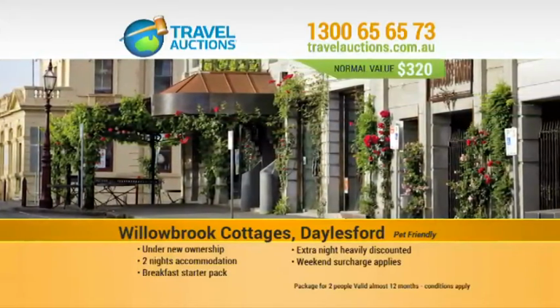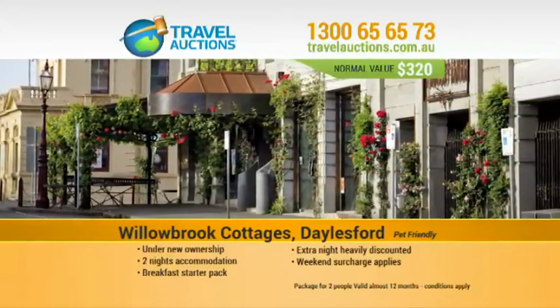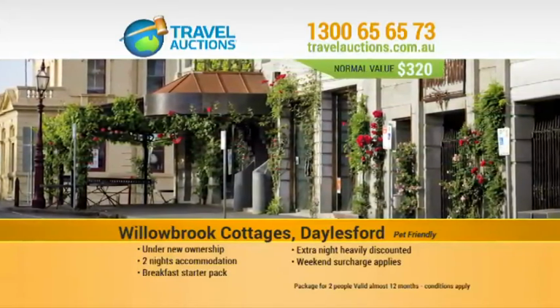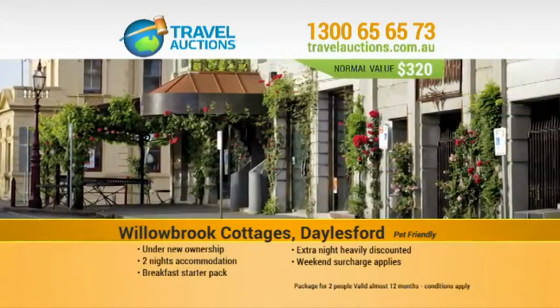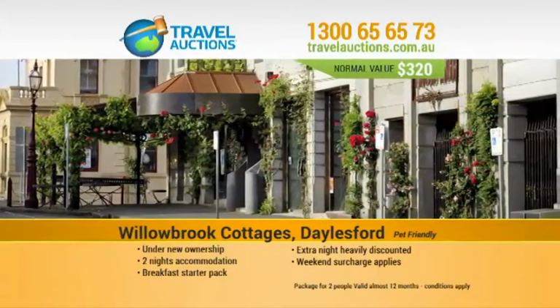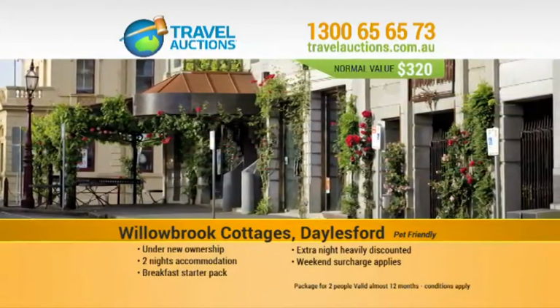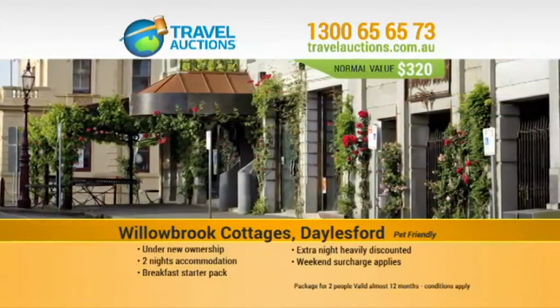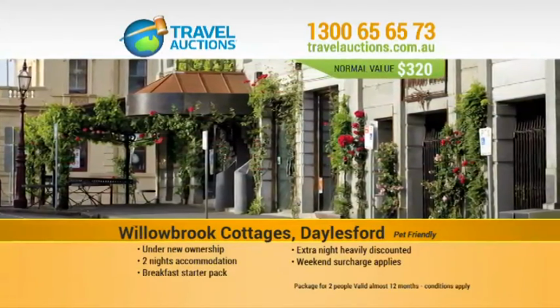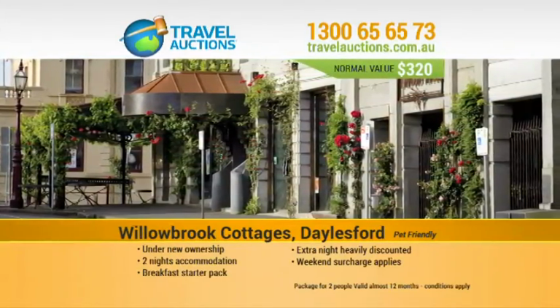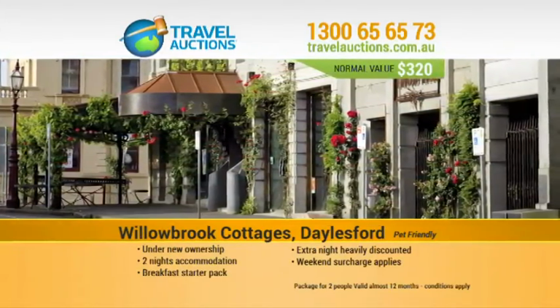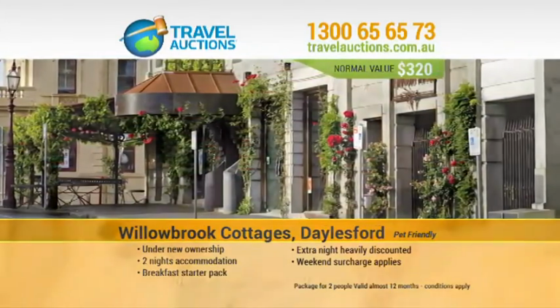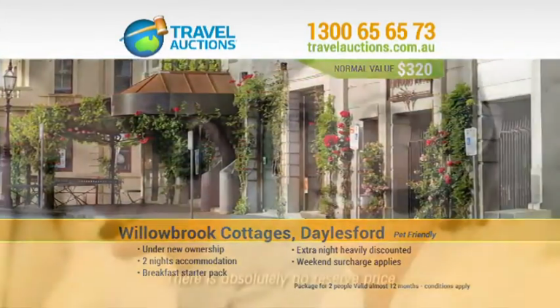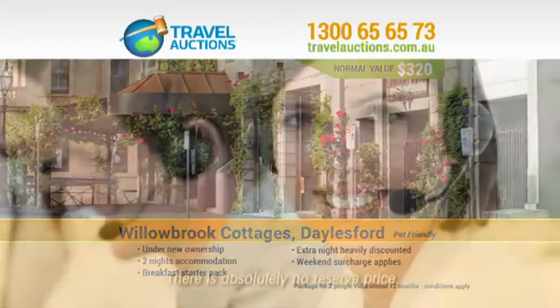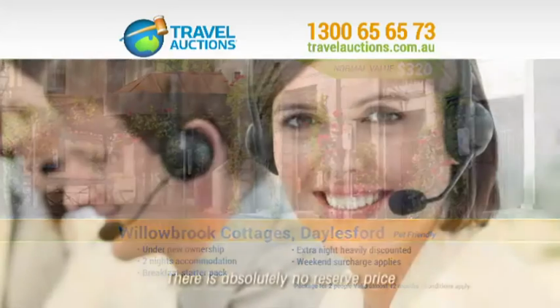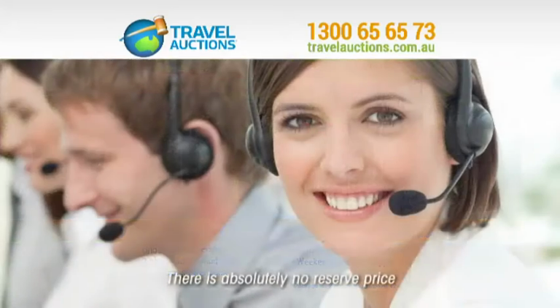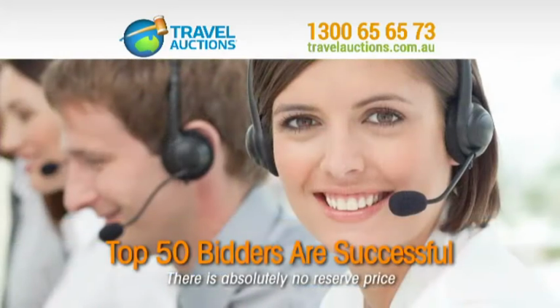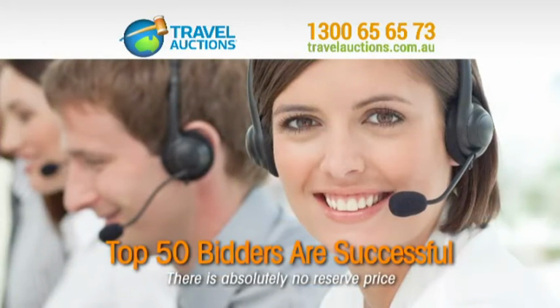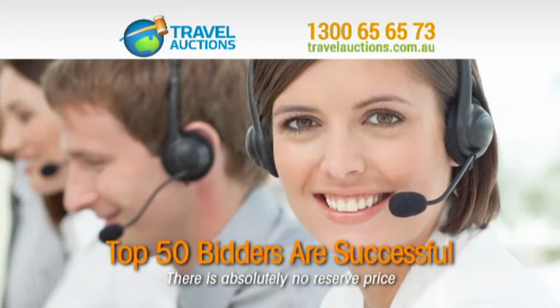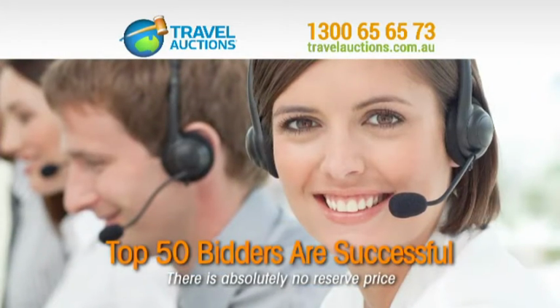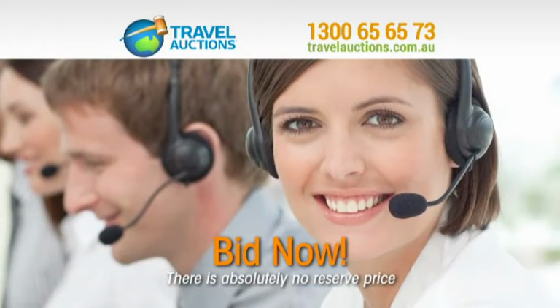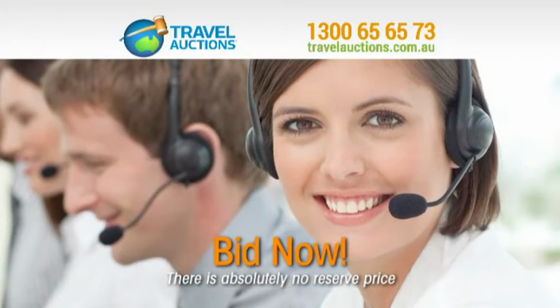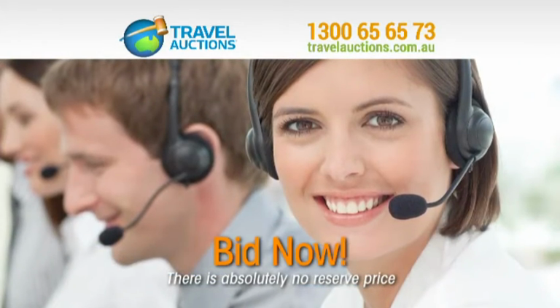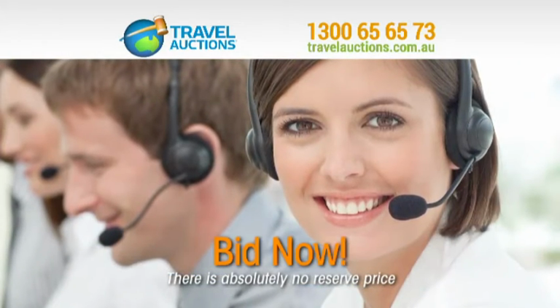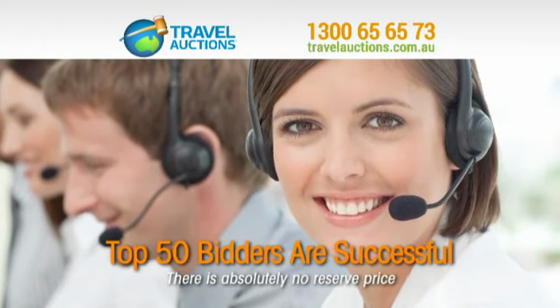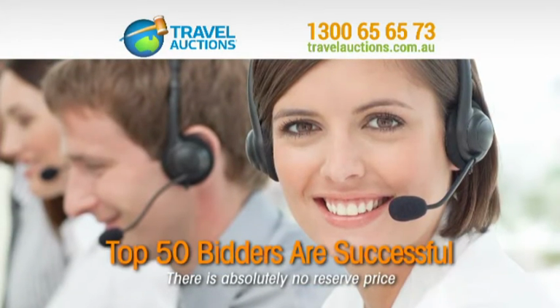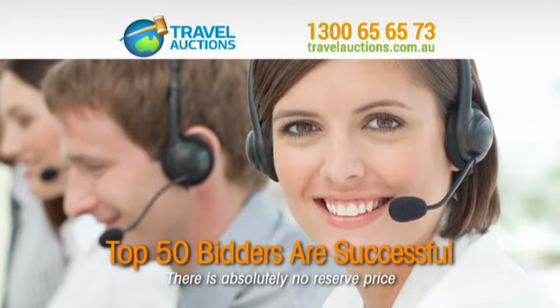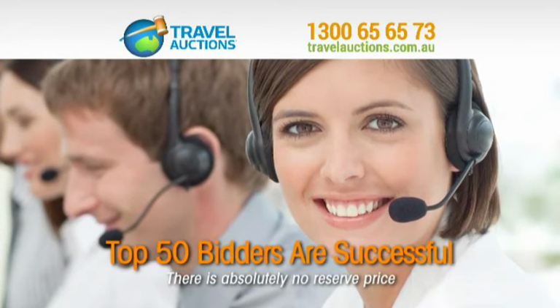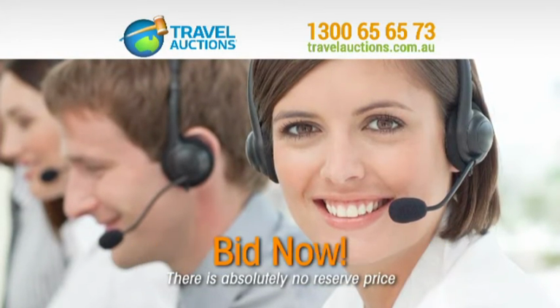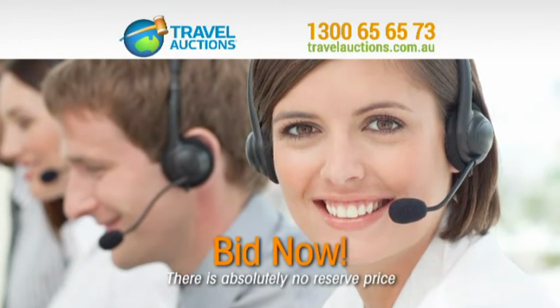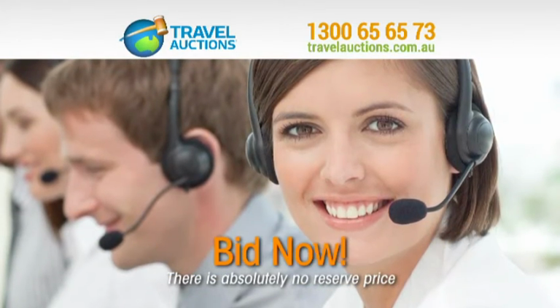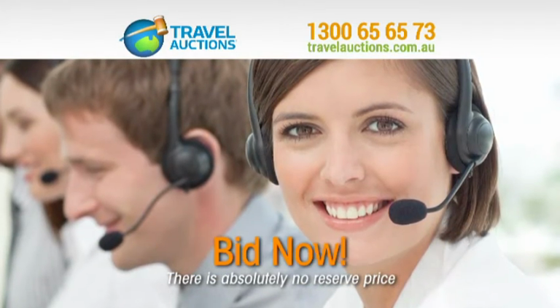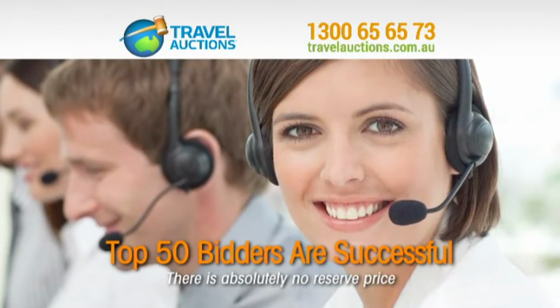1300 65 65 73 or make a bid at travelauctions.com.au.